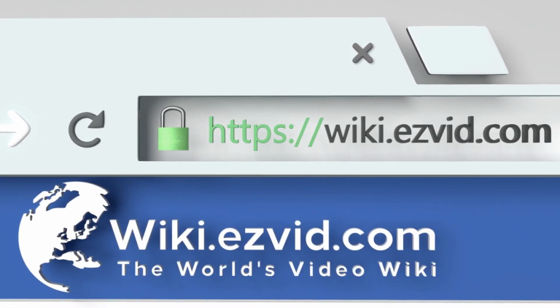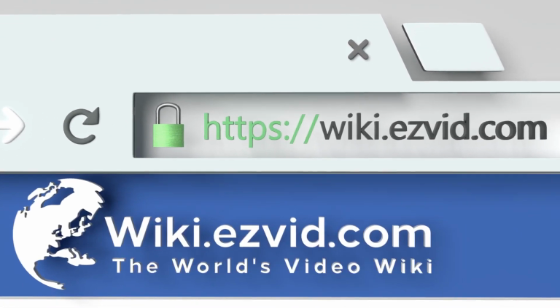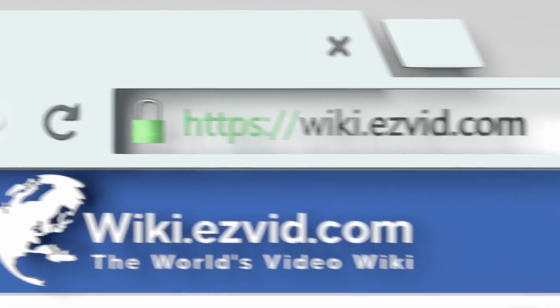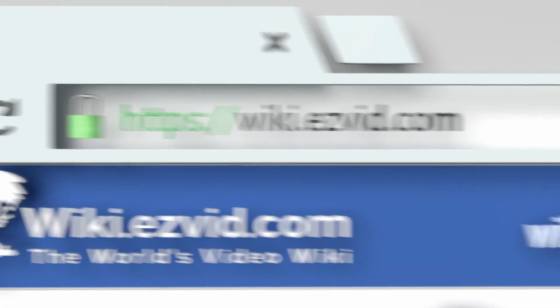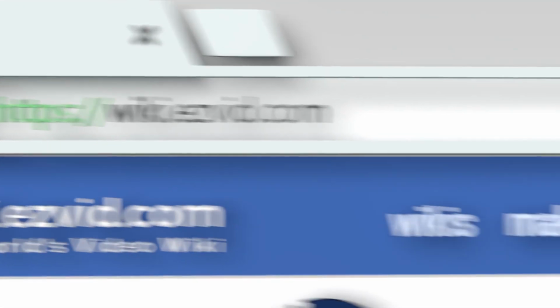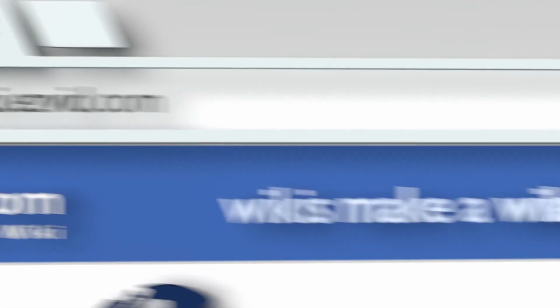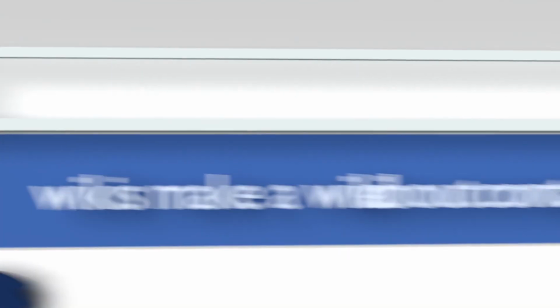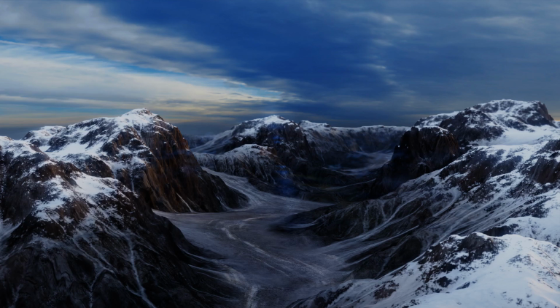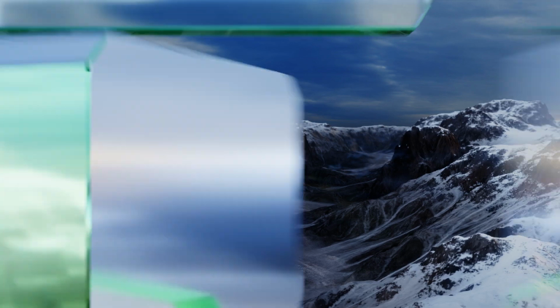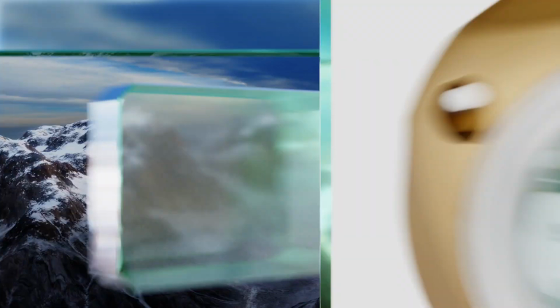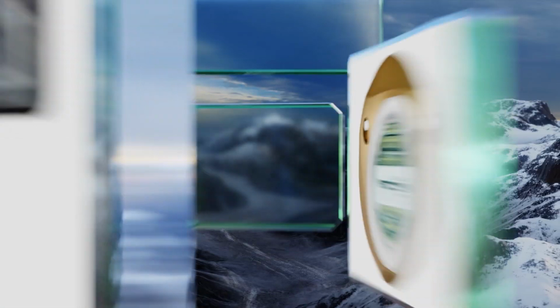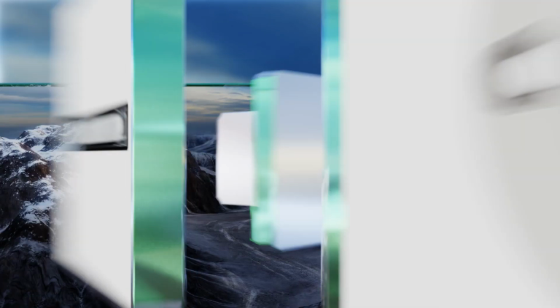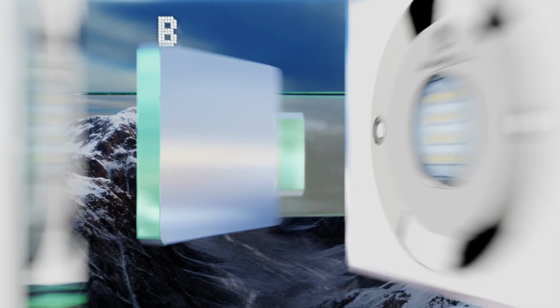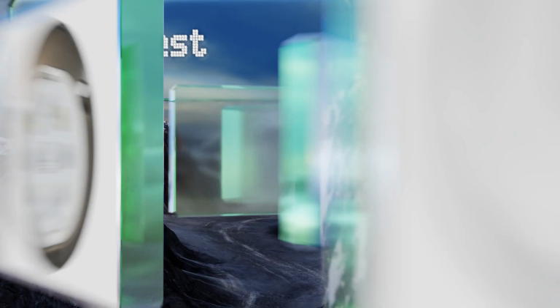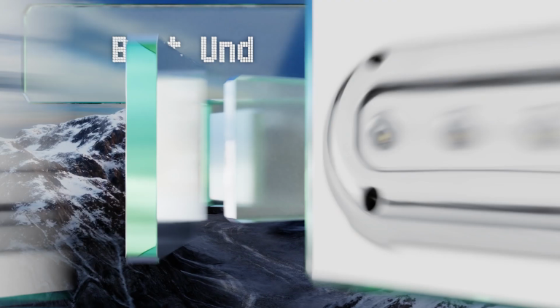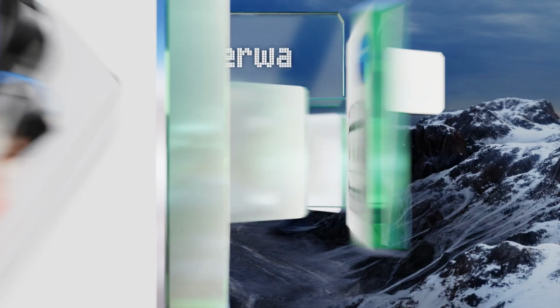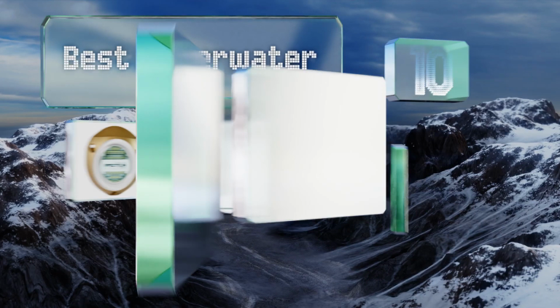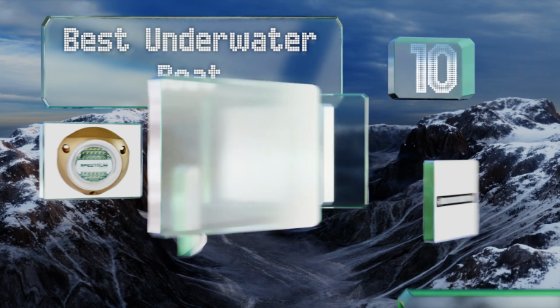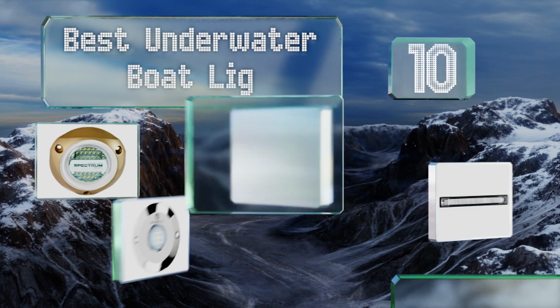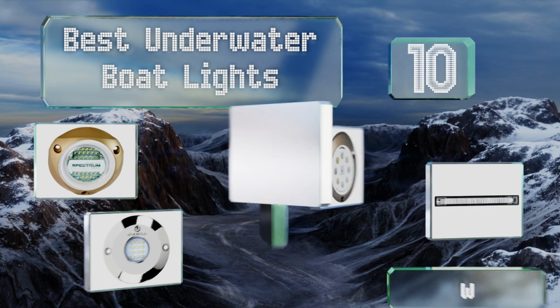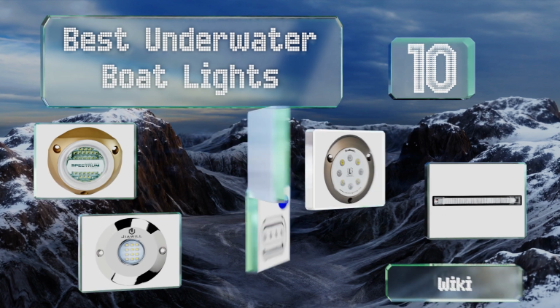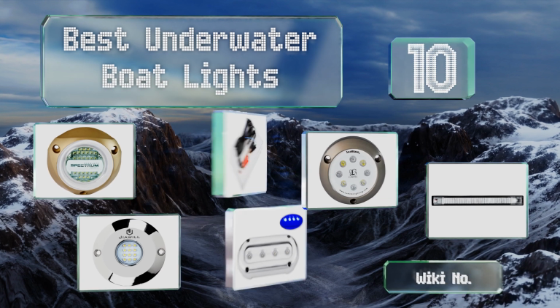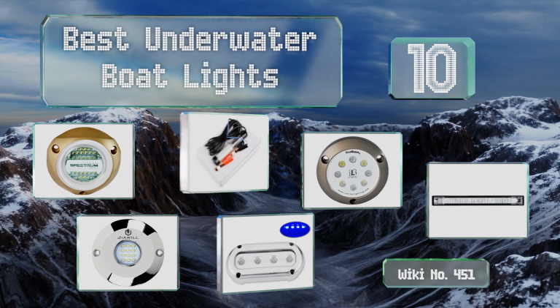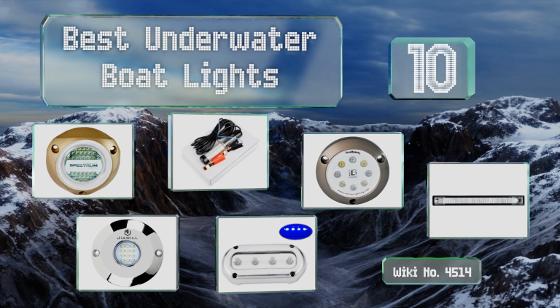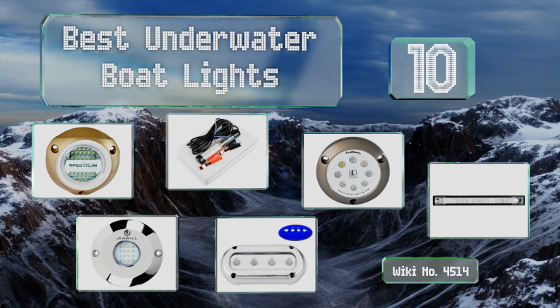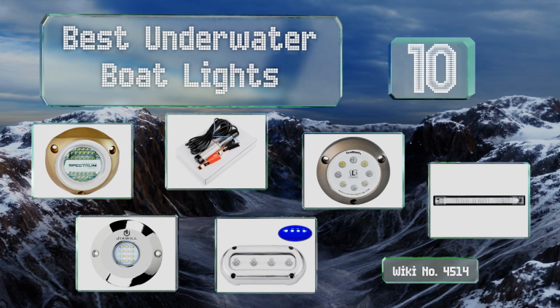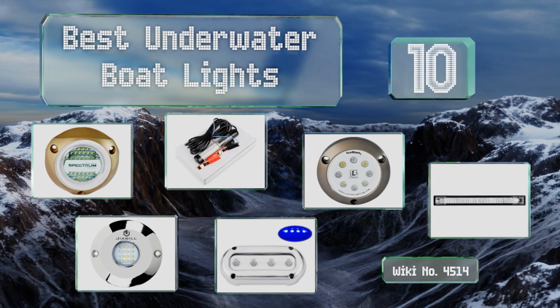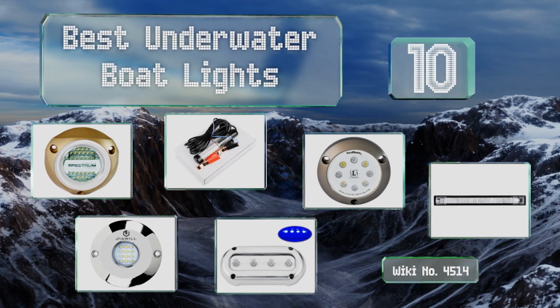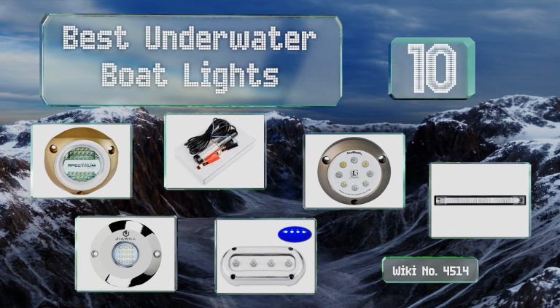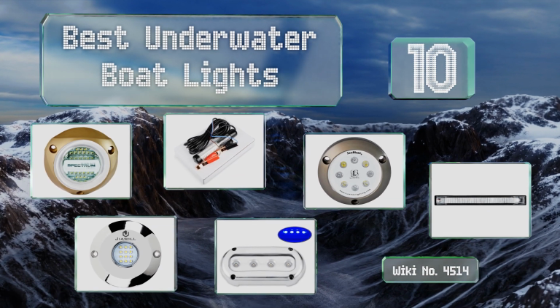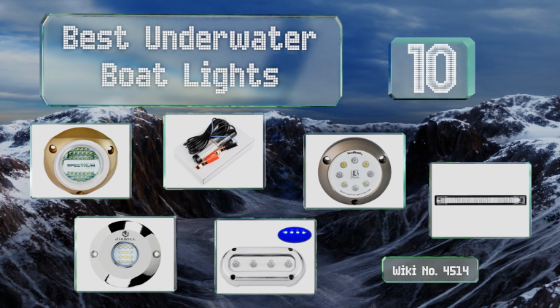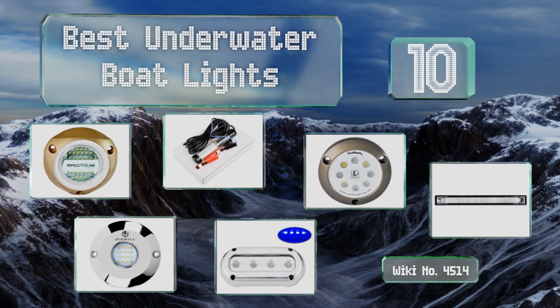EasyVid presents the 10 best underwater boat lights. Let's get started with the list.